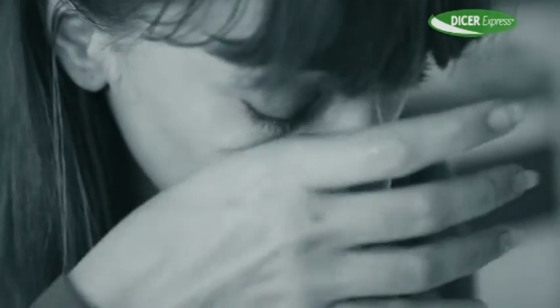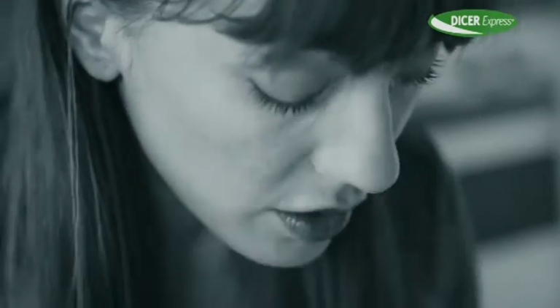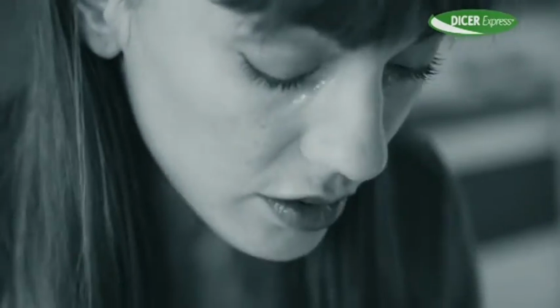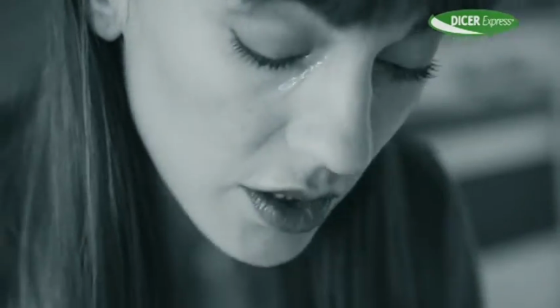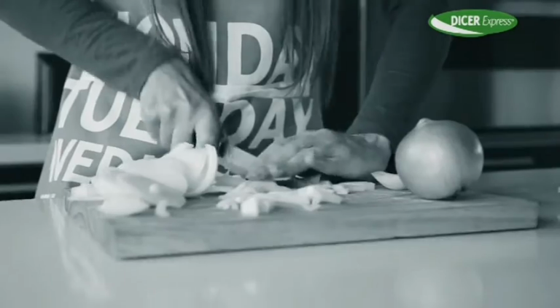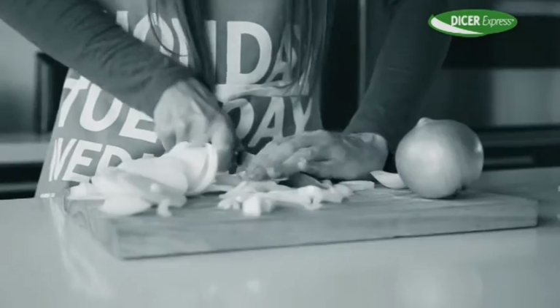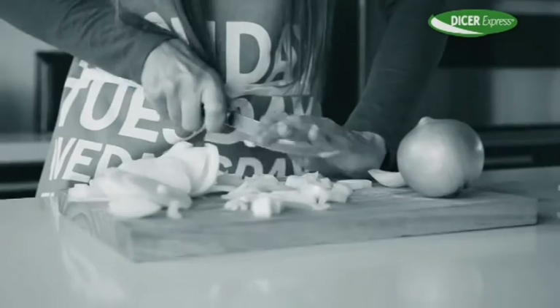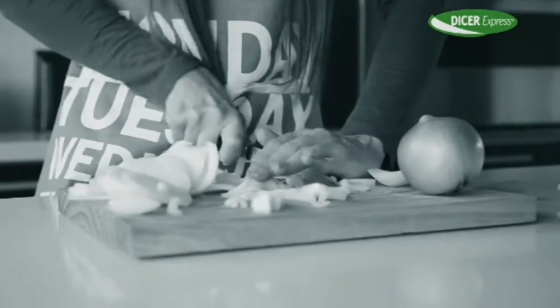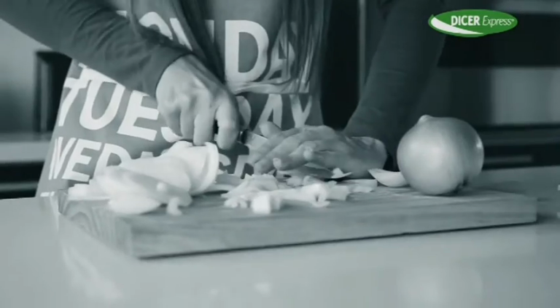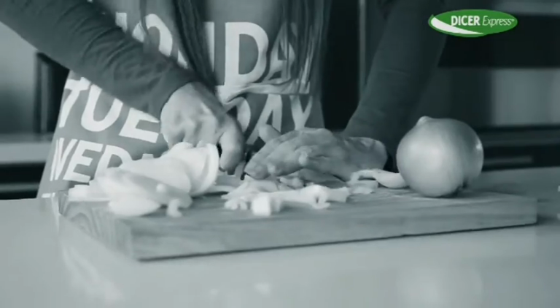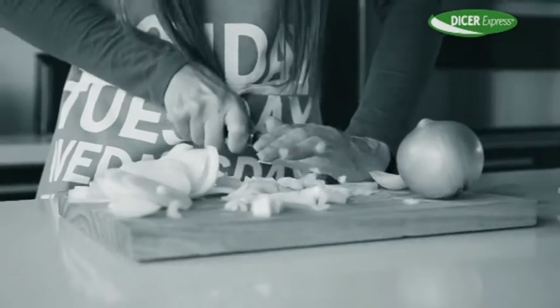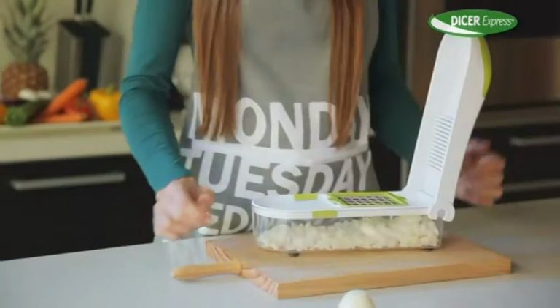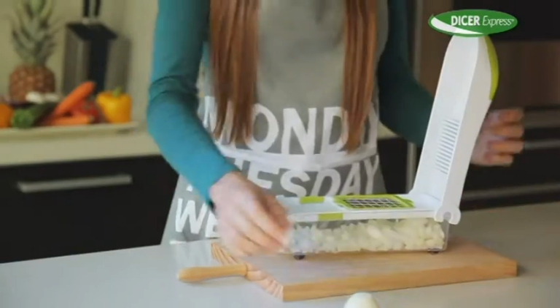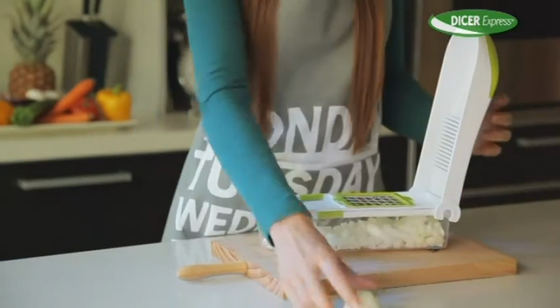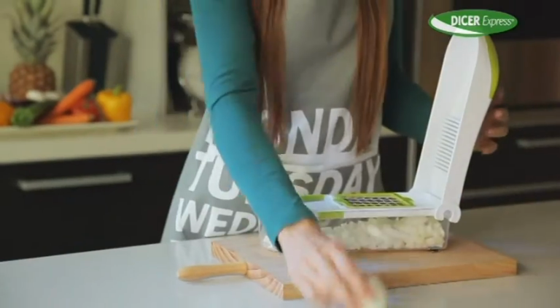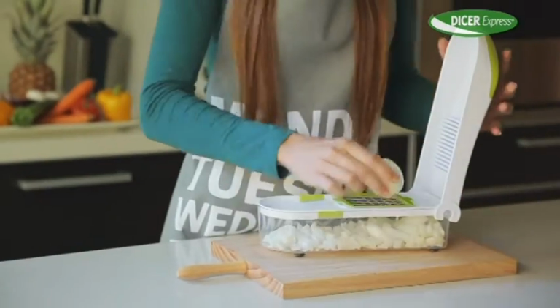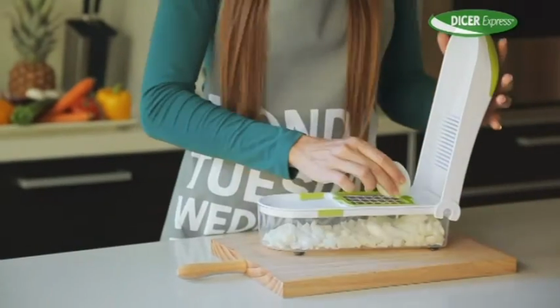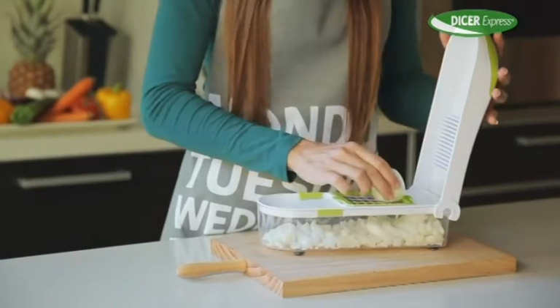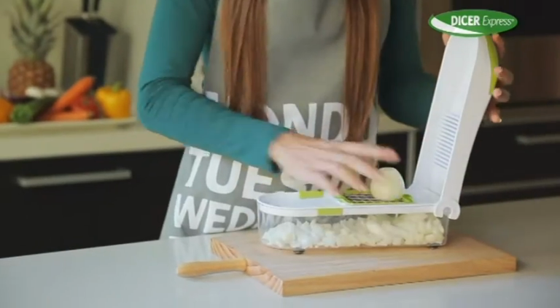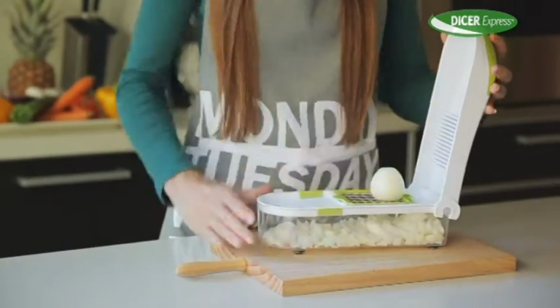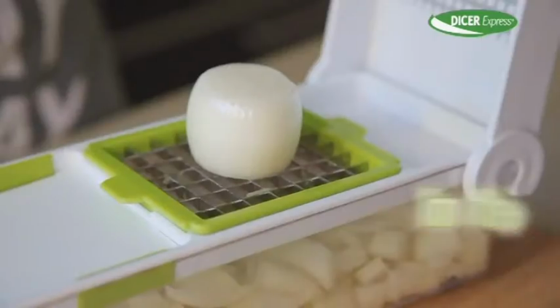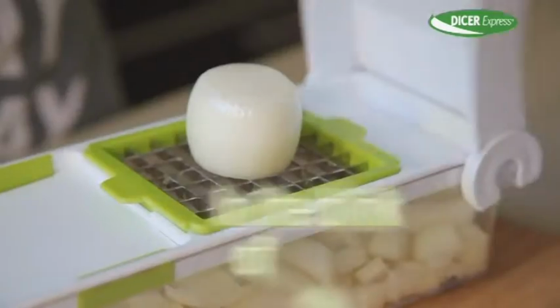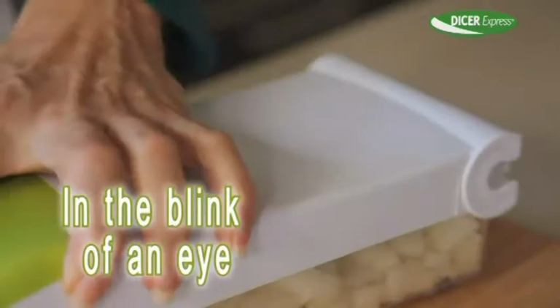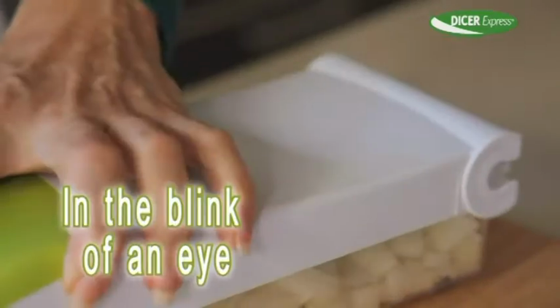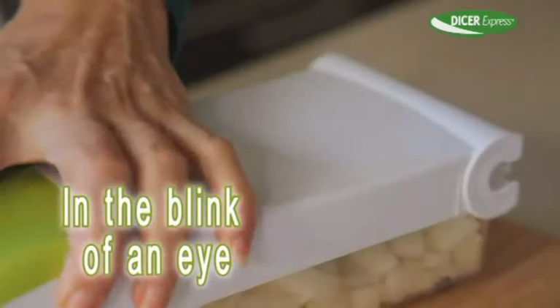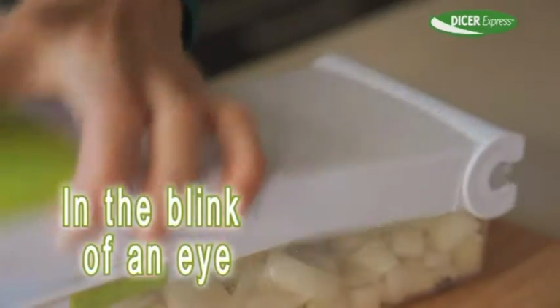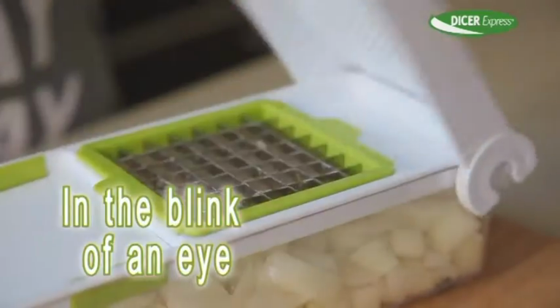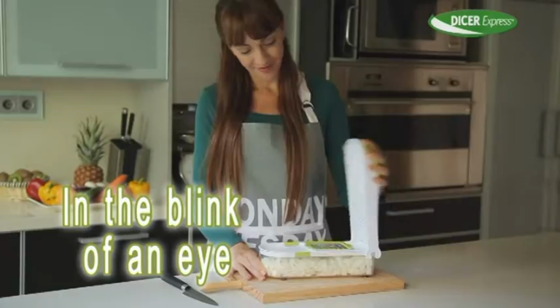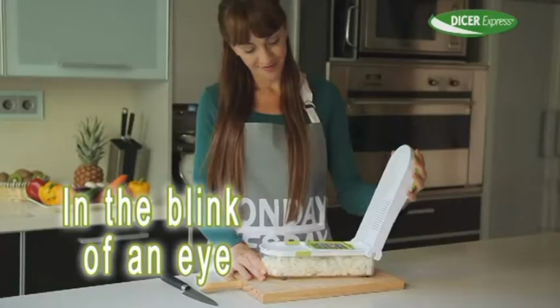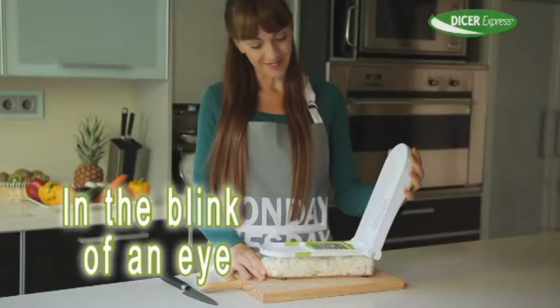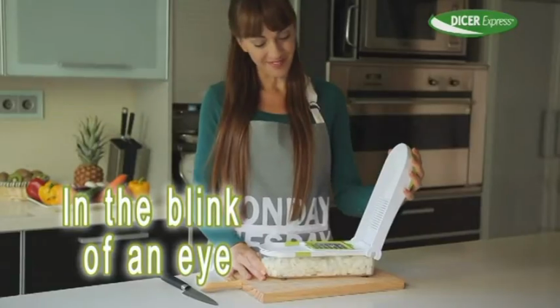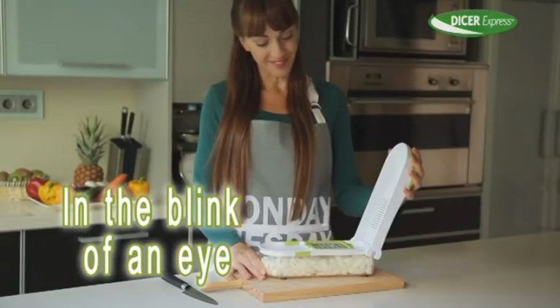Tired of crying when chopping onions? Dicer Express chops the whole onion in a second without the tears.